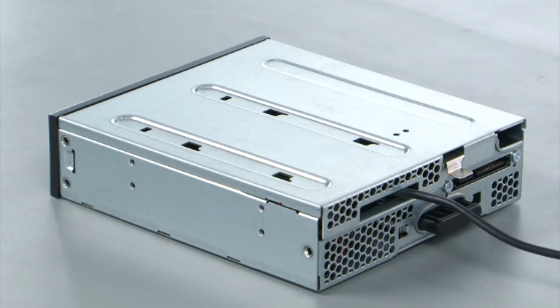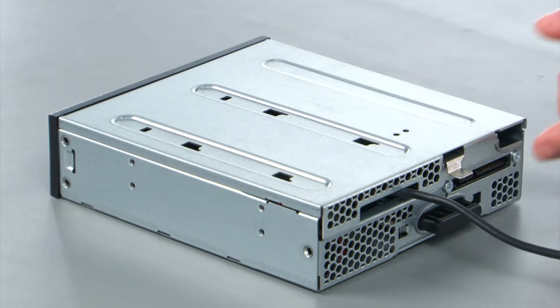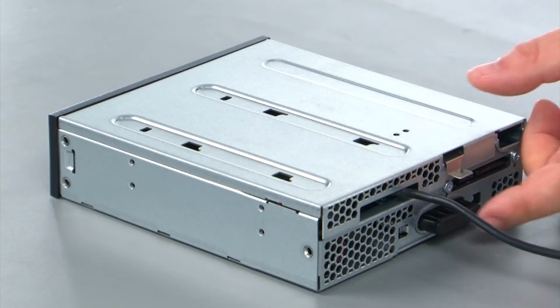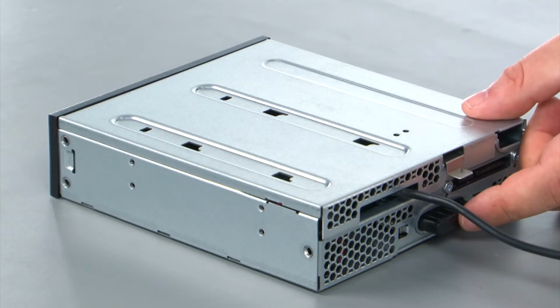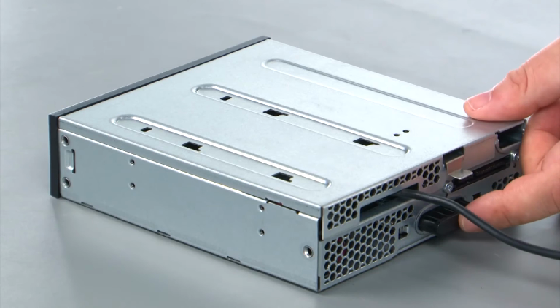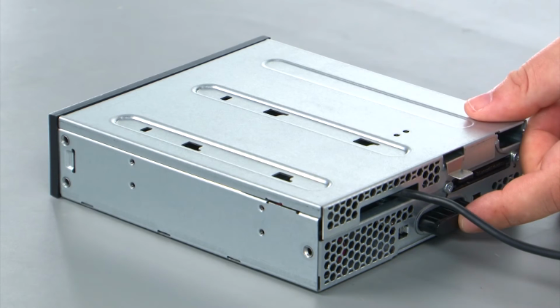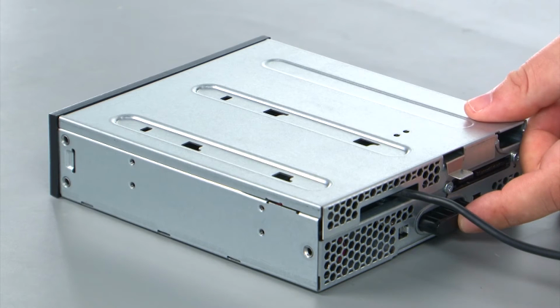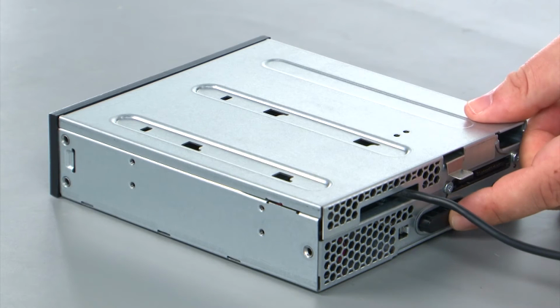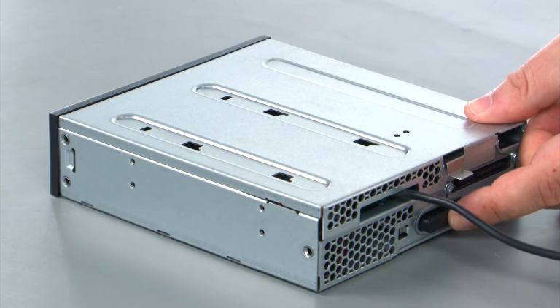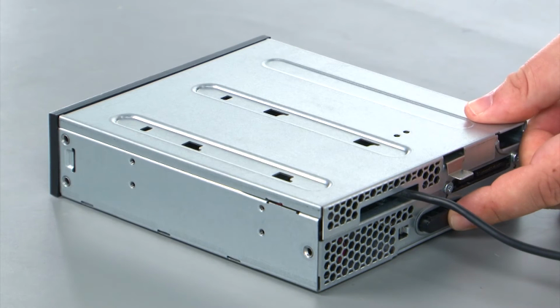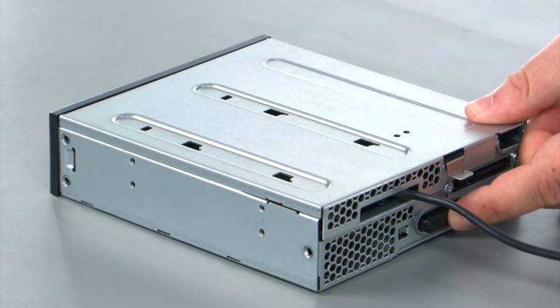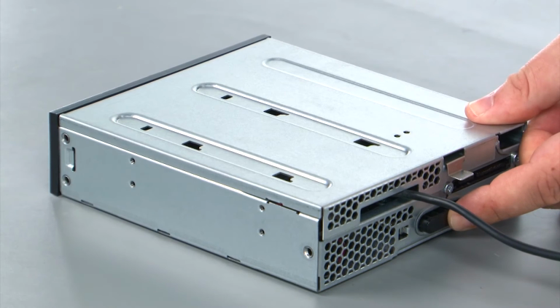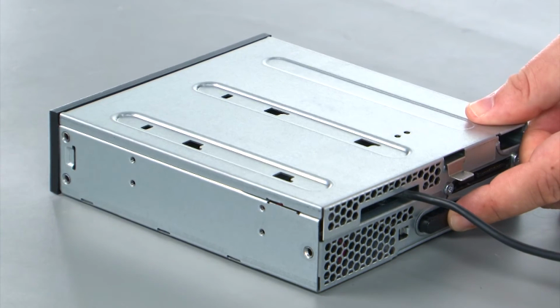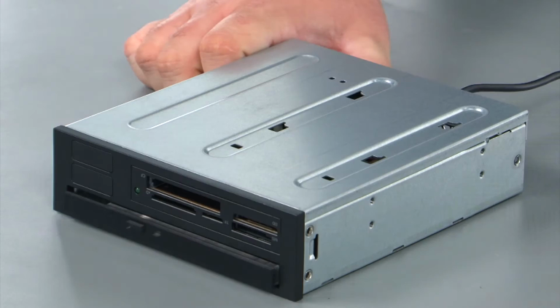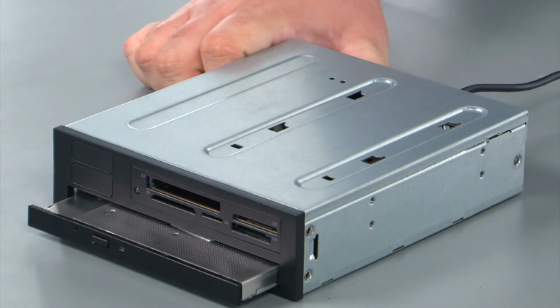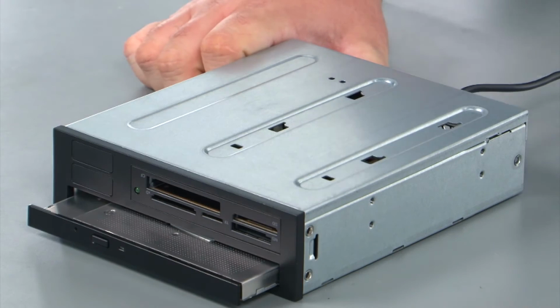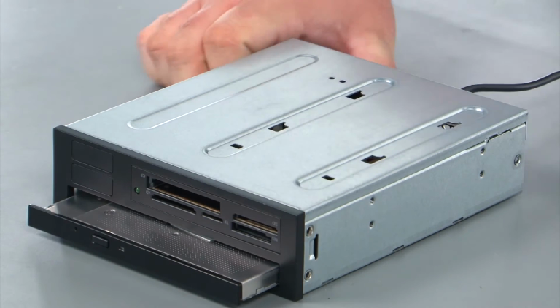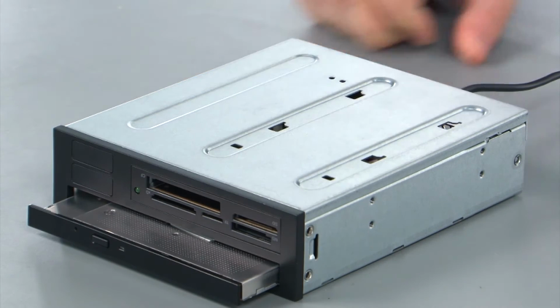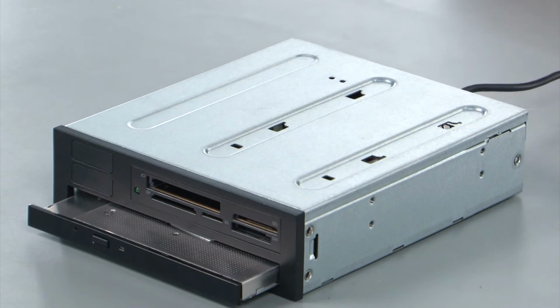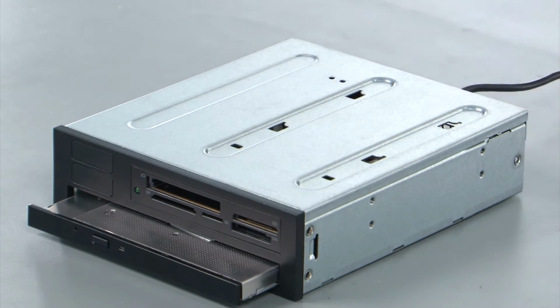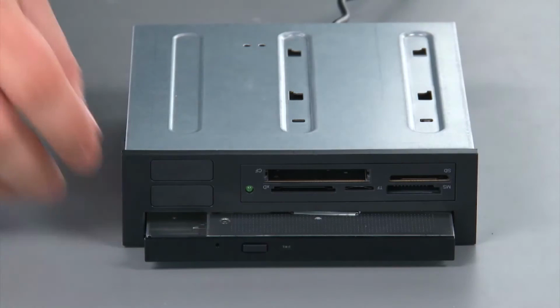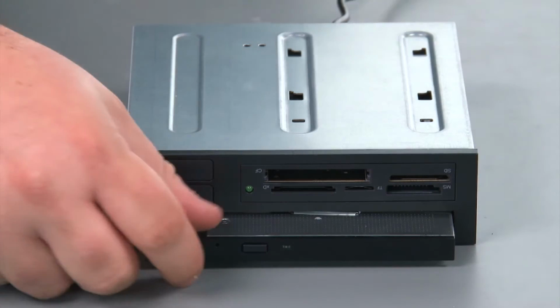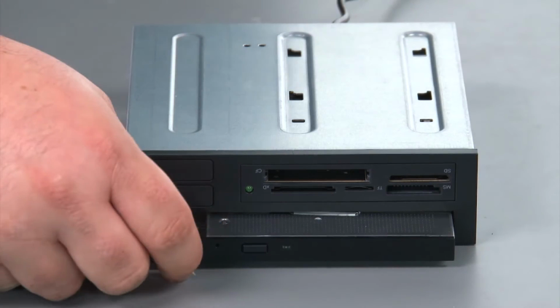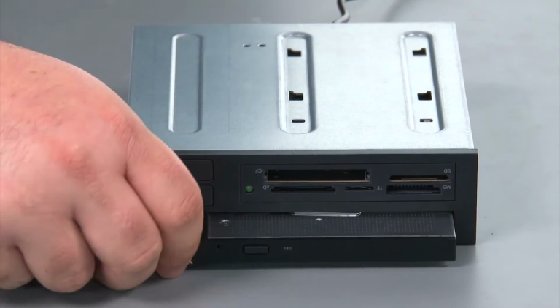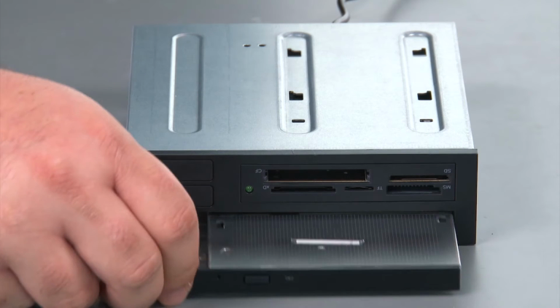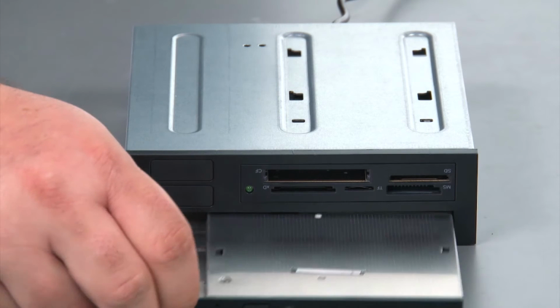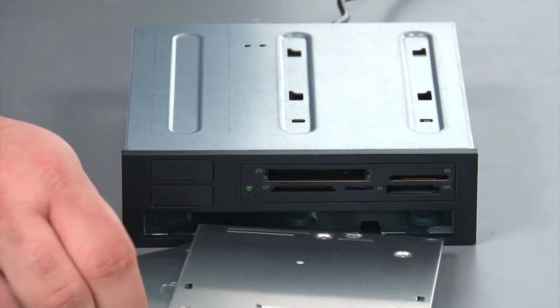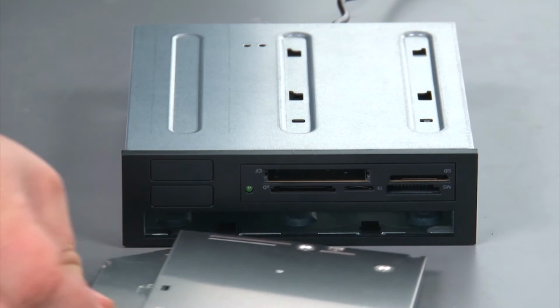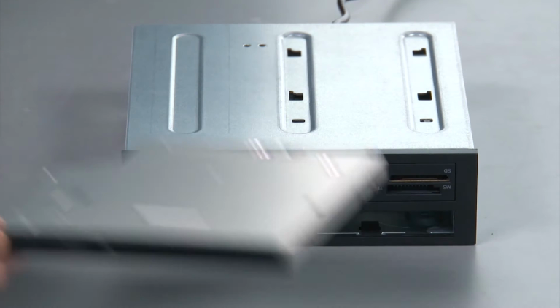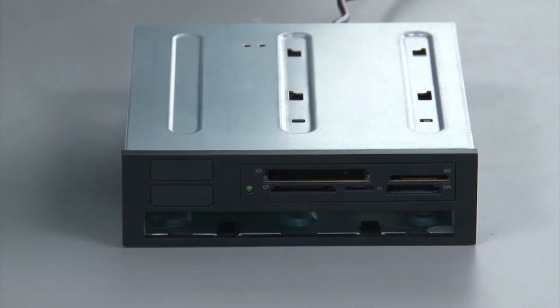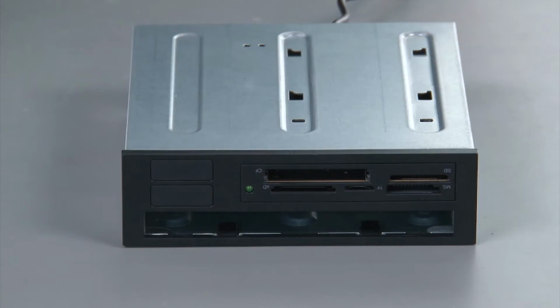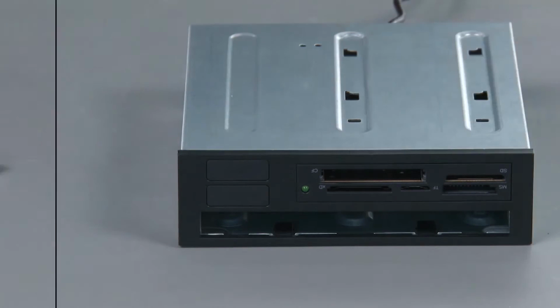To remove the slim optical drive, you just want to press the black button — the drive will slide out — then you can pull it out and remove it.